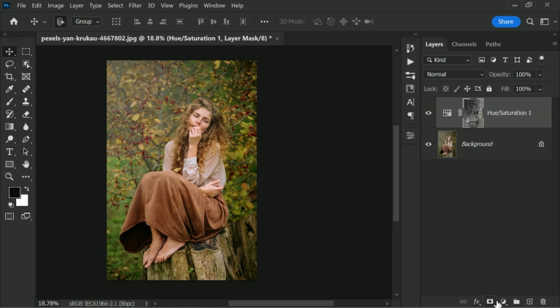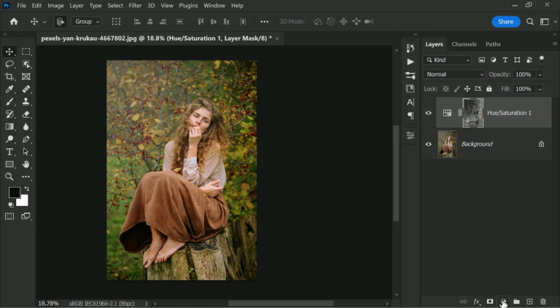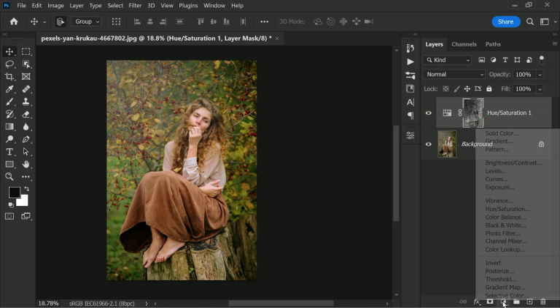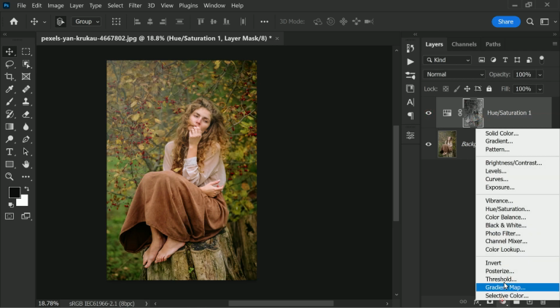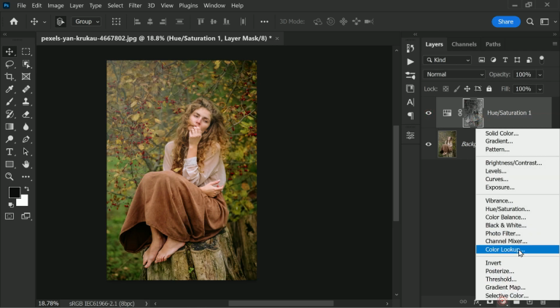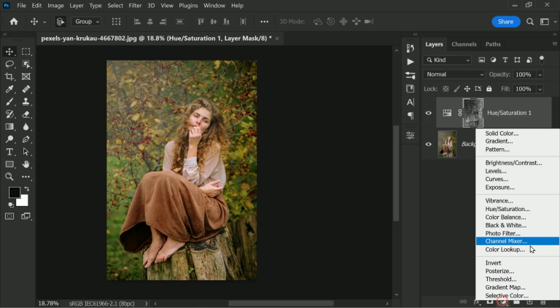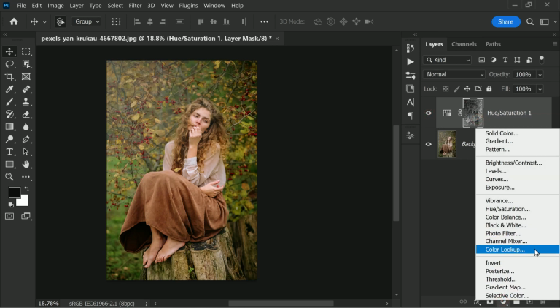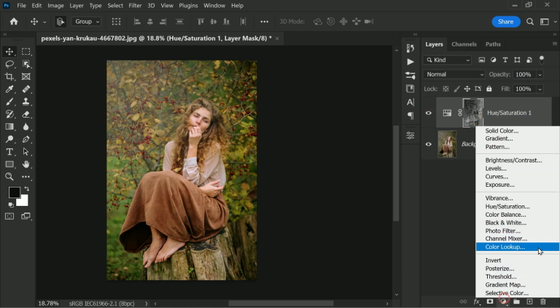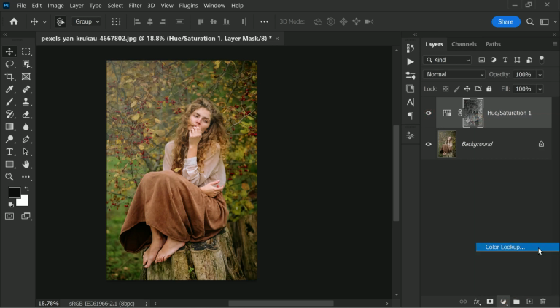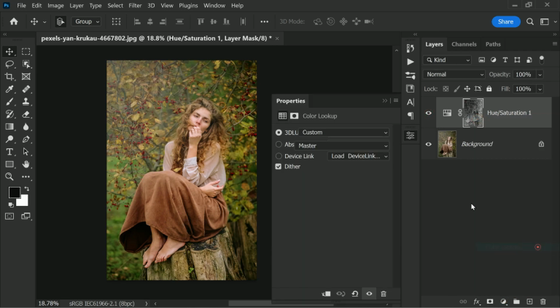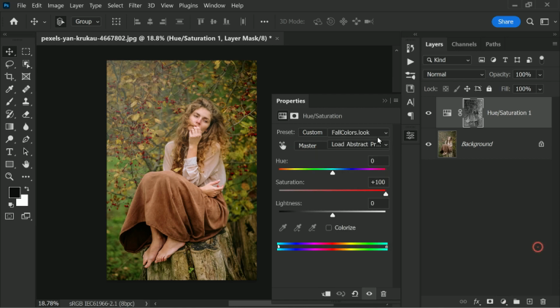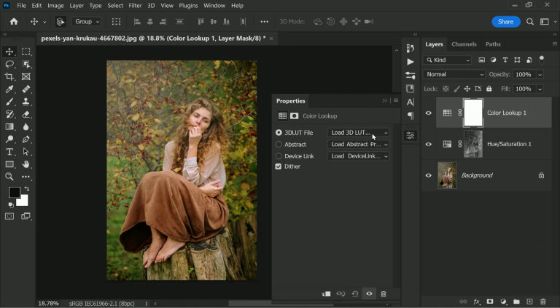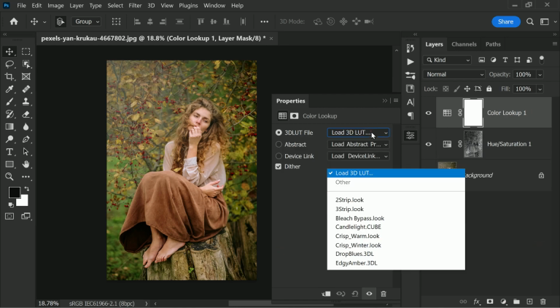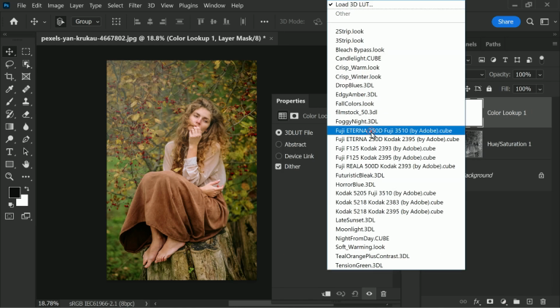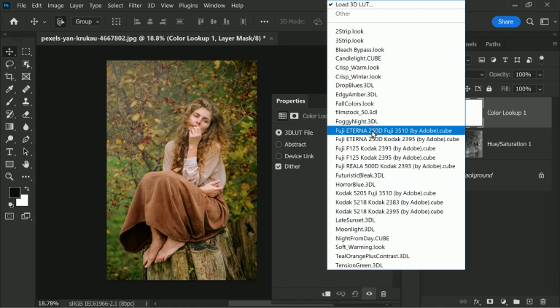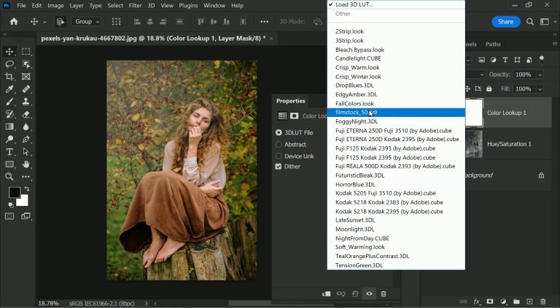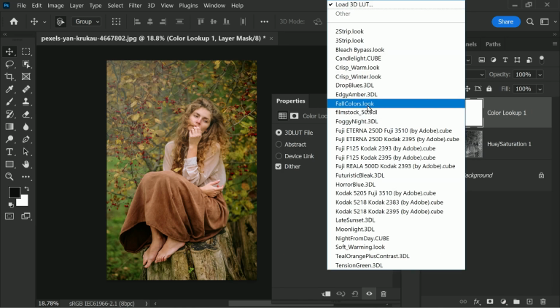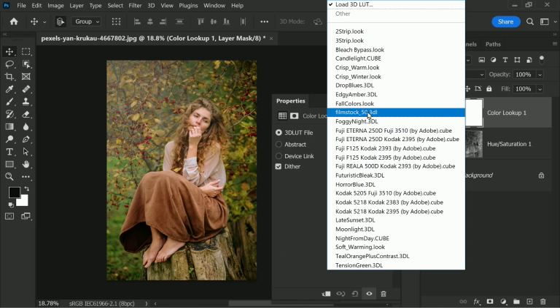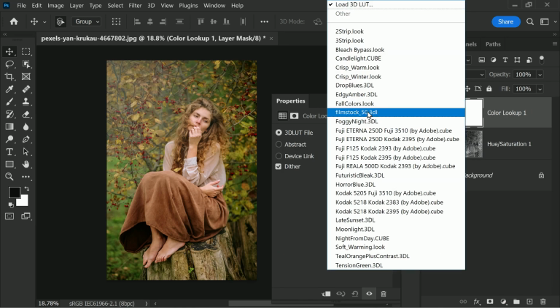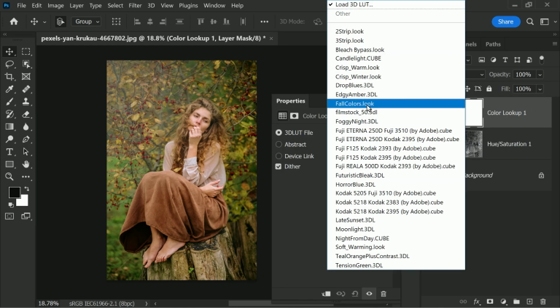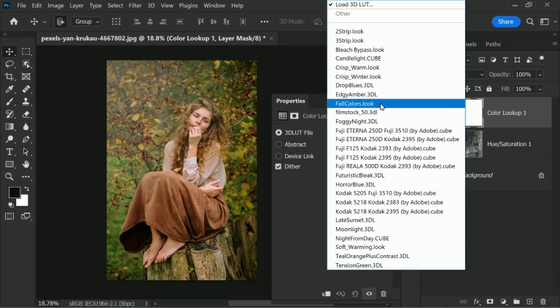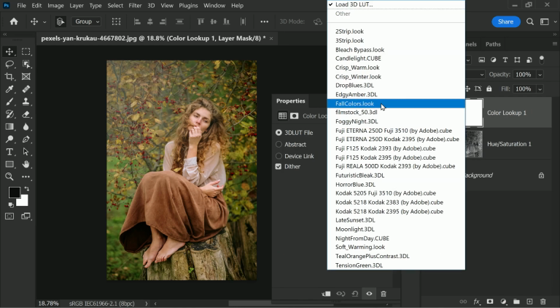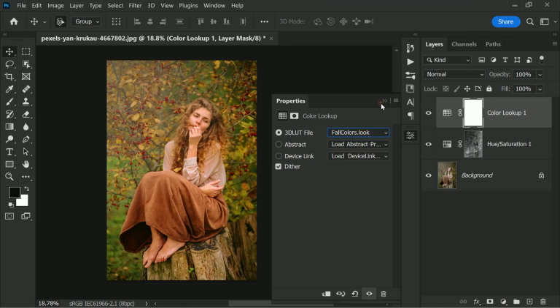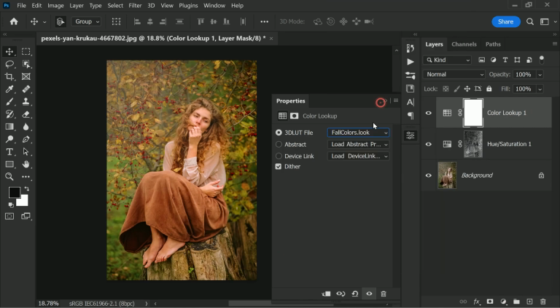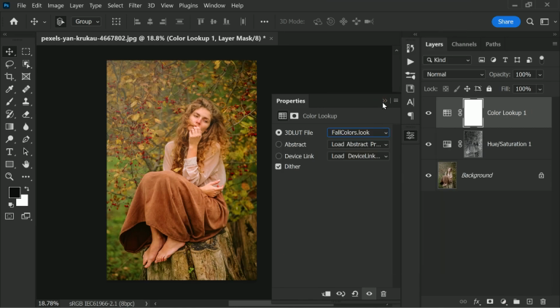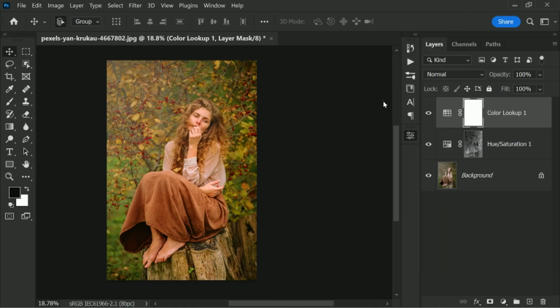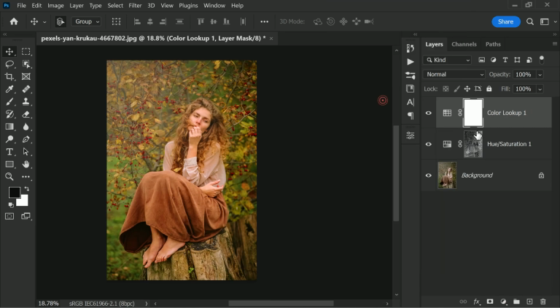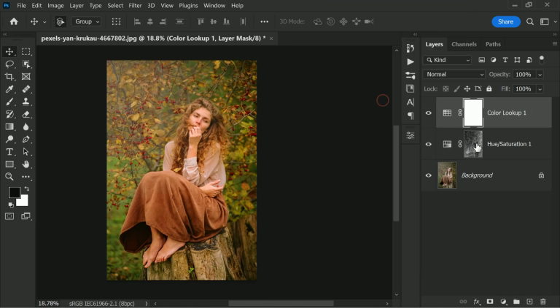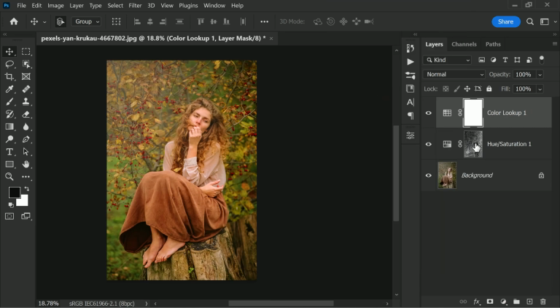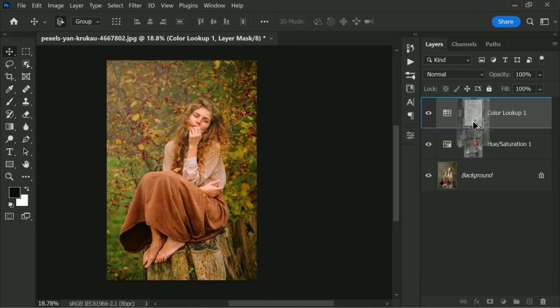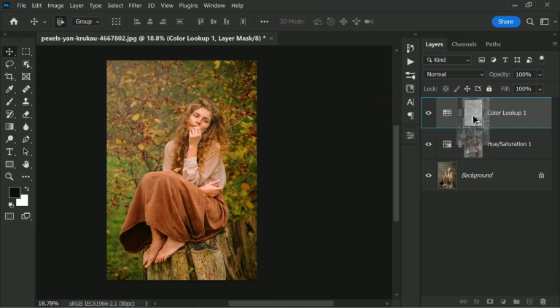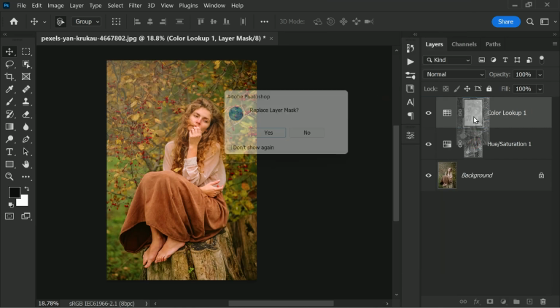You can also go ahead and add some color lookups and color grading to your image and replace the mask to further enhance the colors.